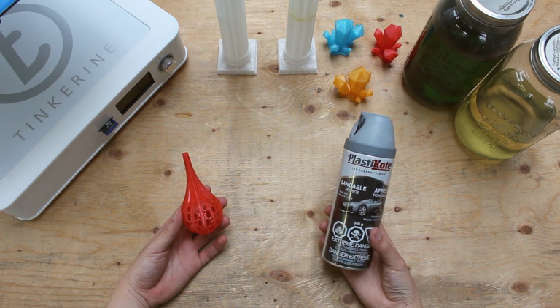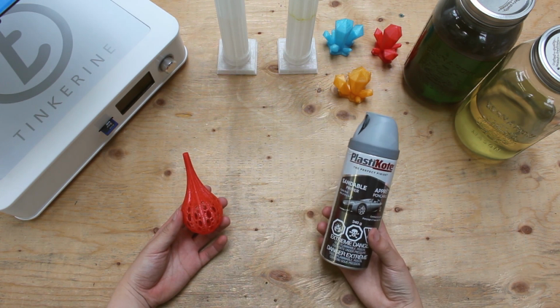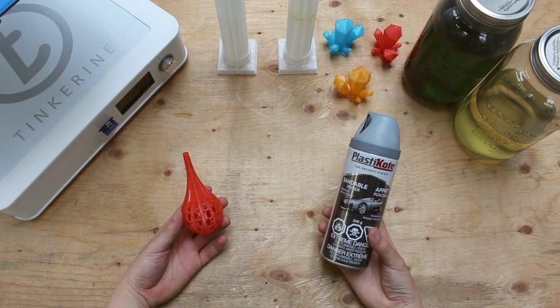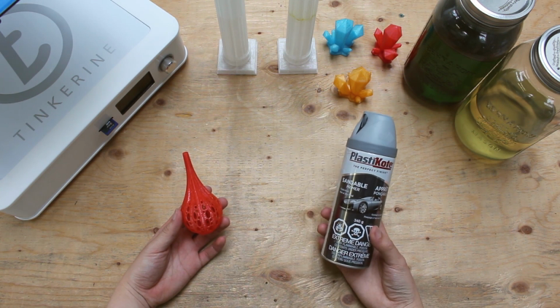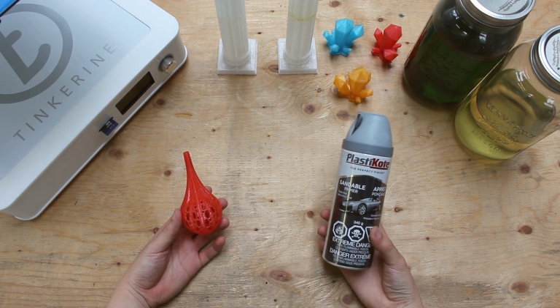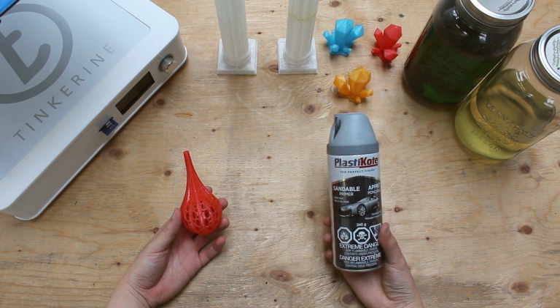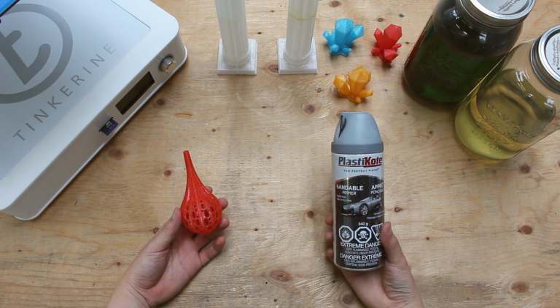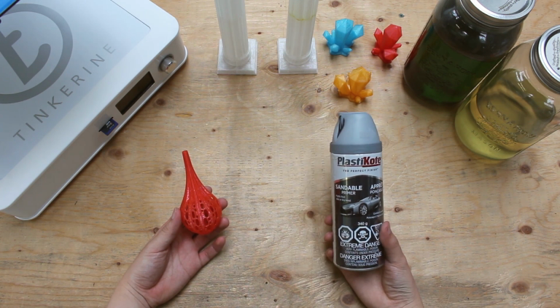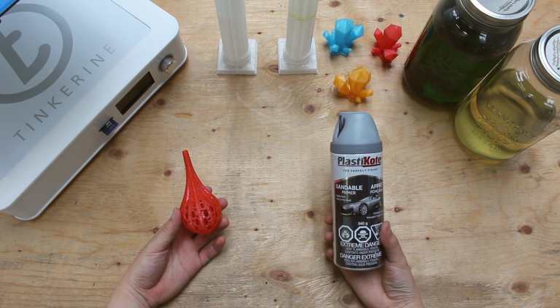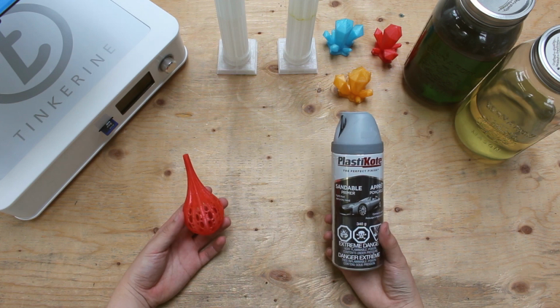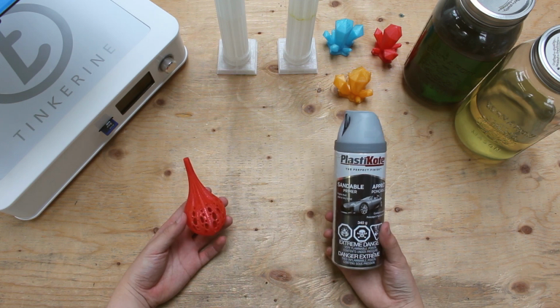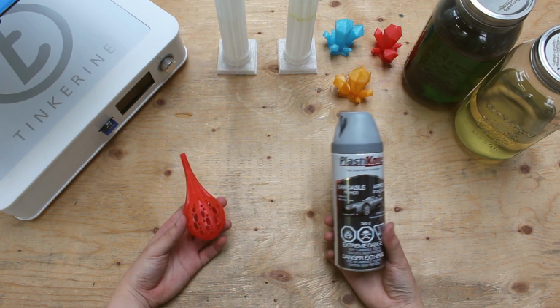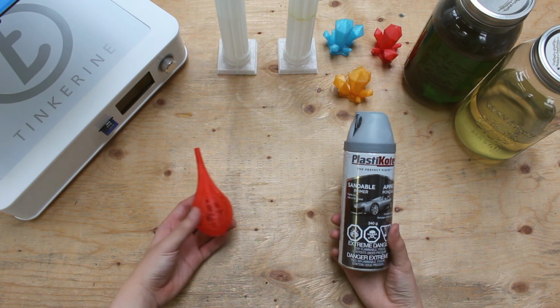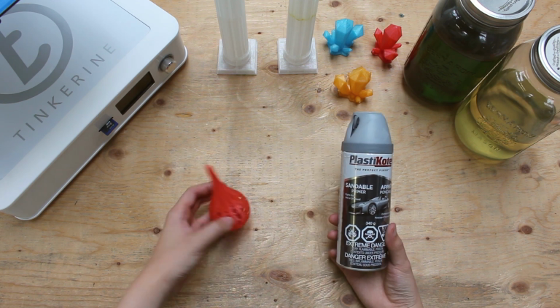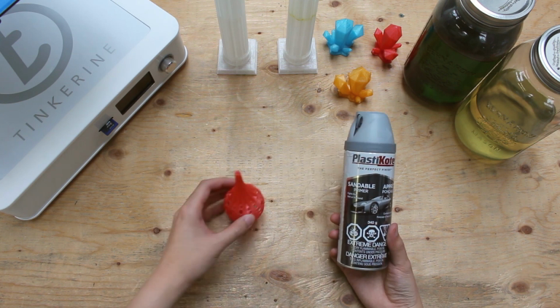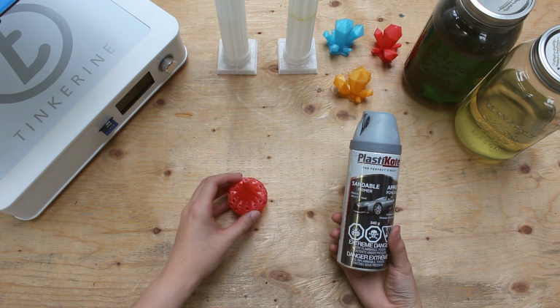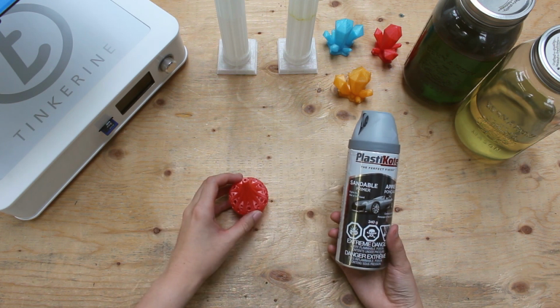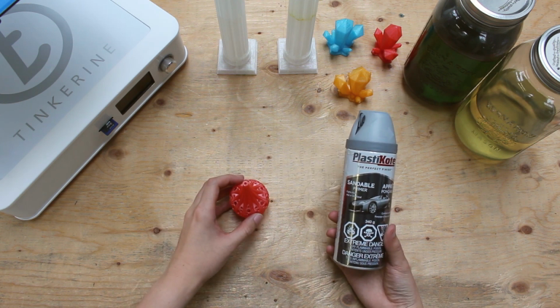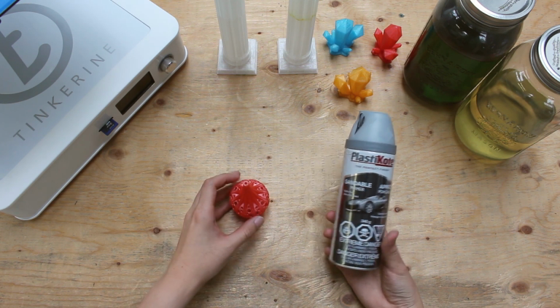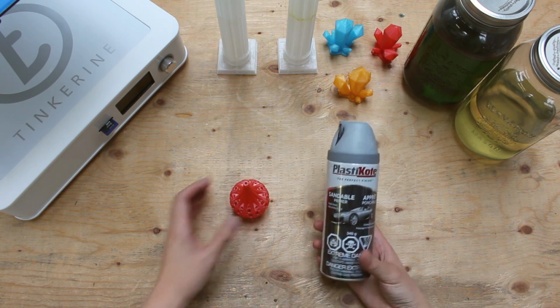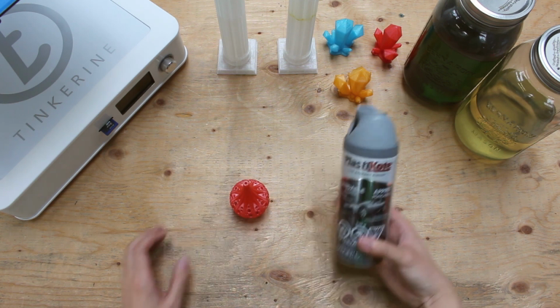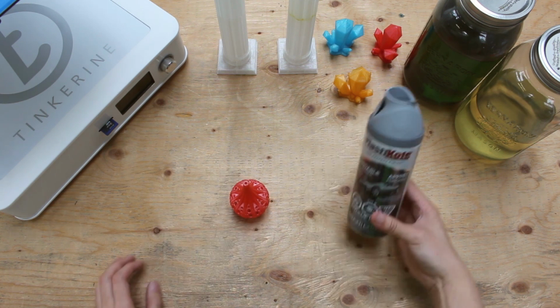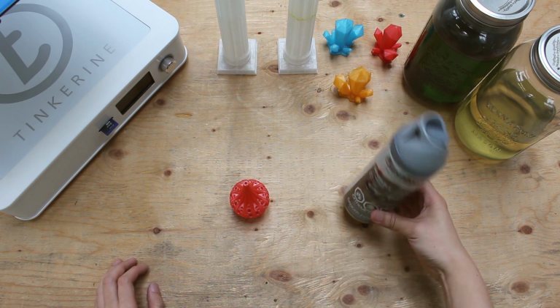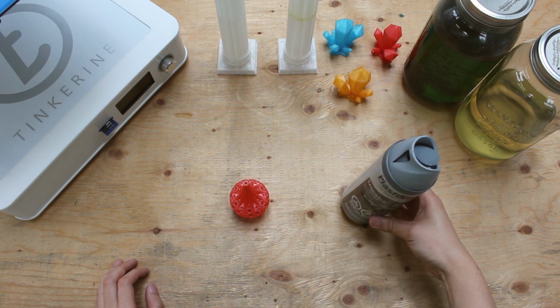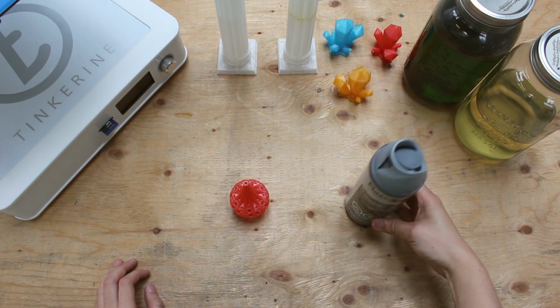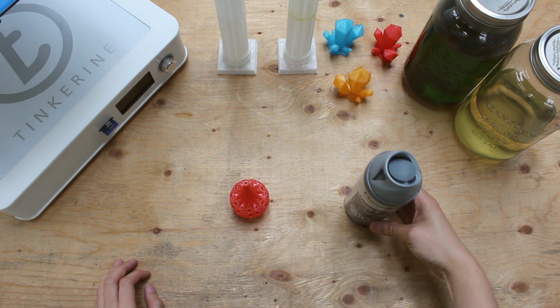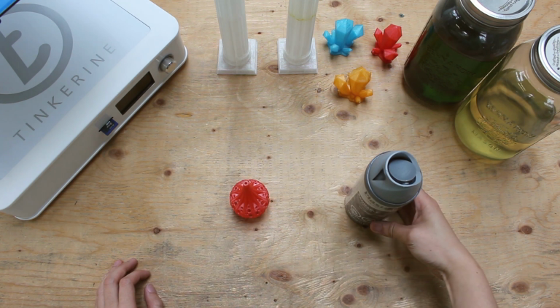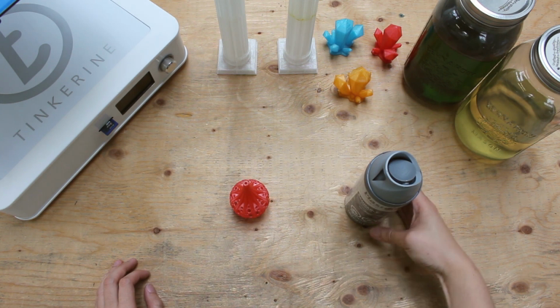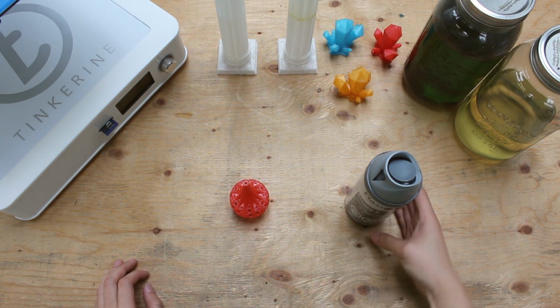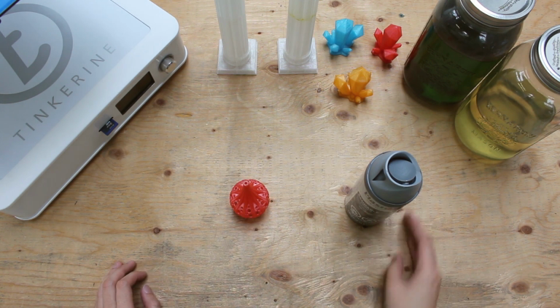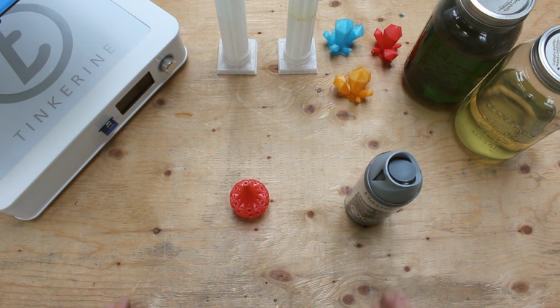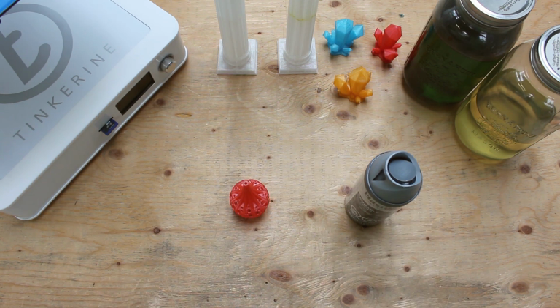Afterwards we will sand it down and try acetone on it as well. You can buy the primer at your local retail store for around $15.